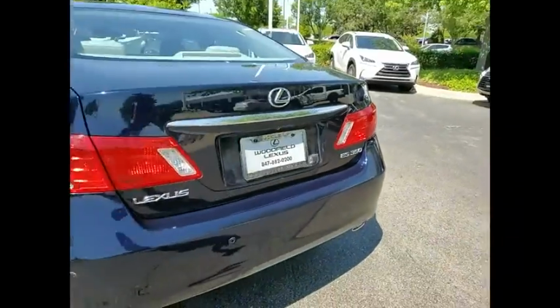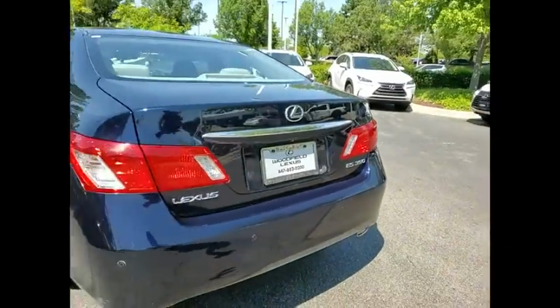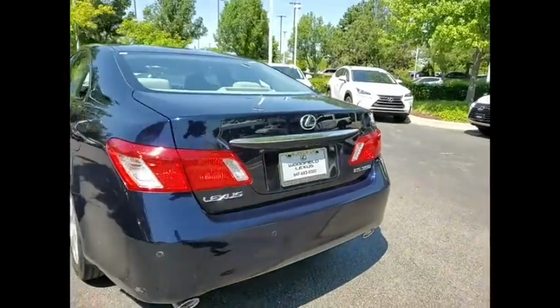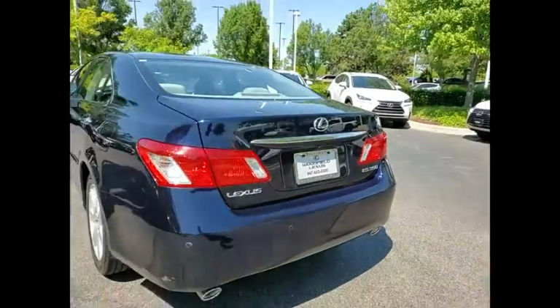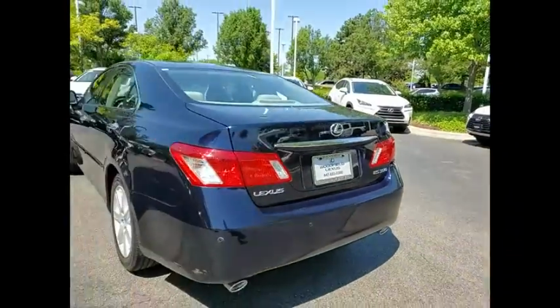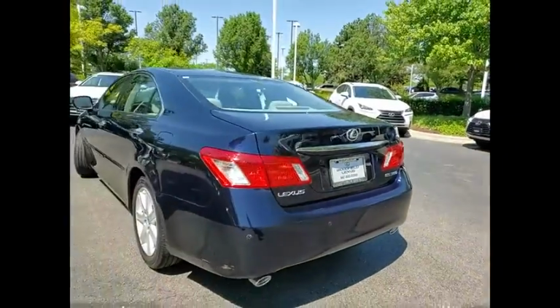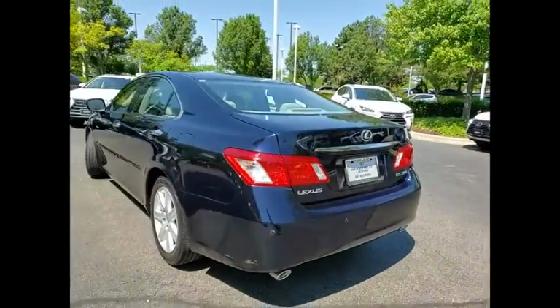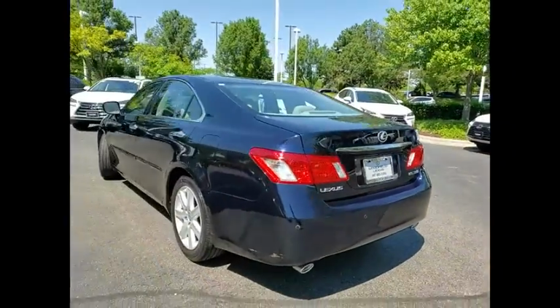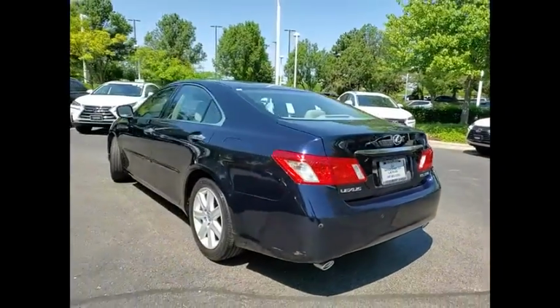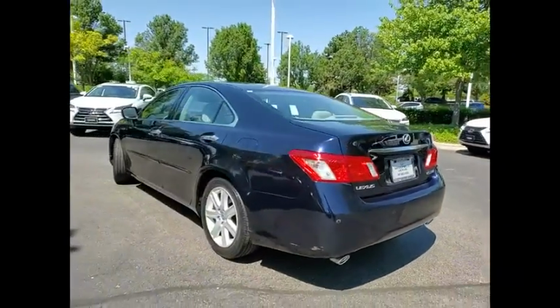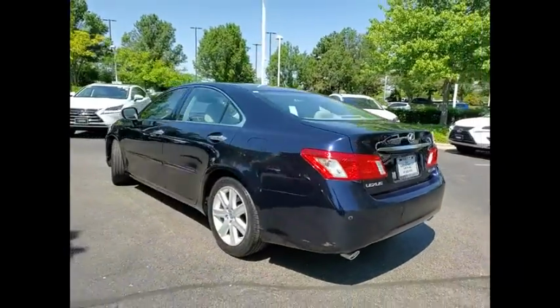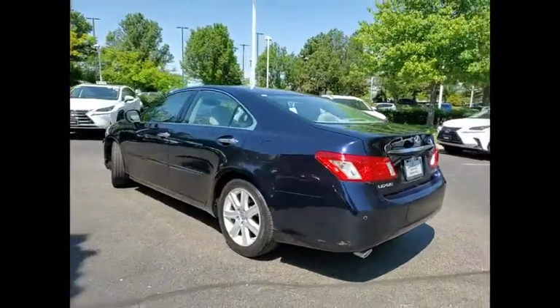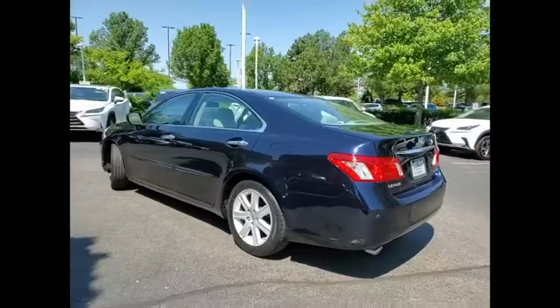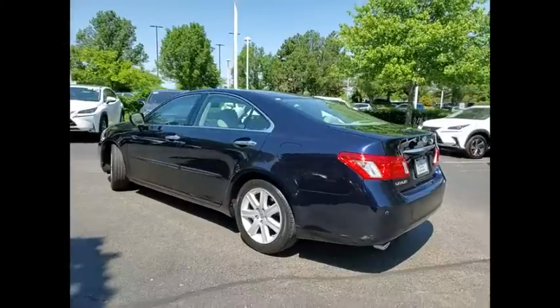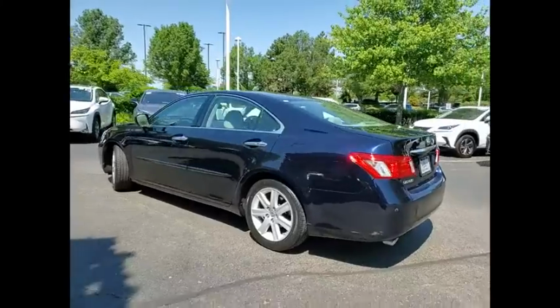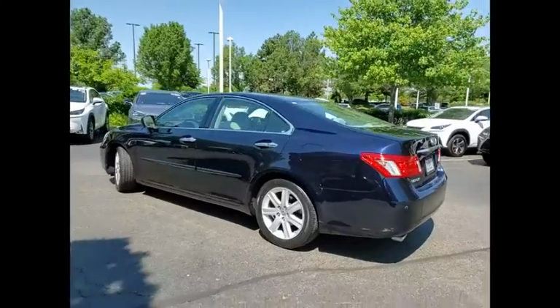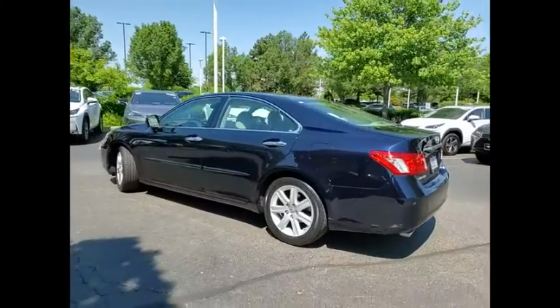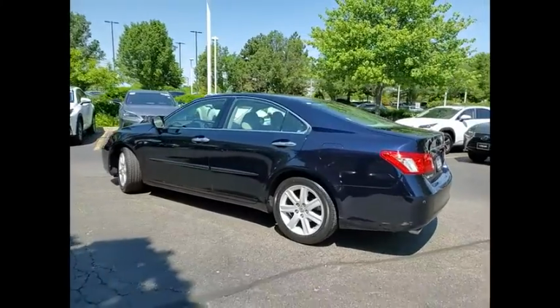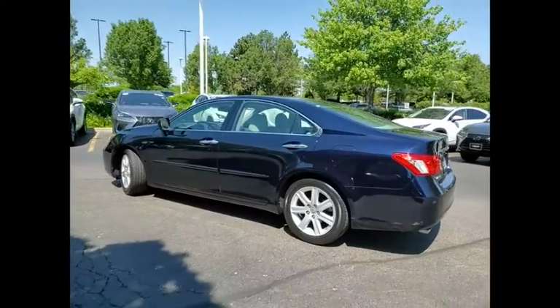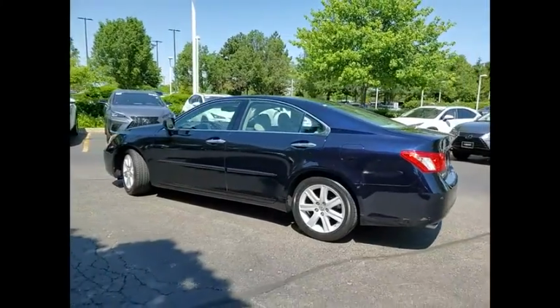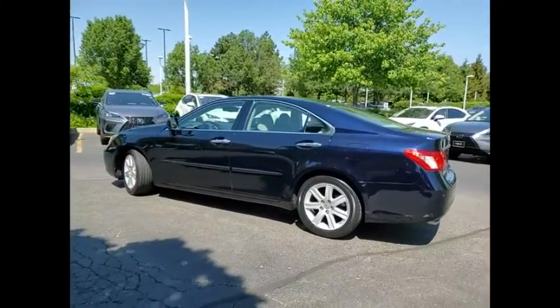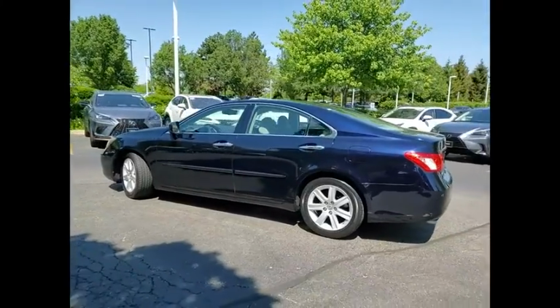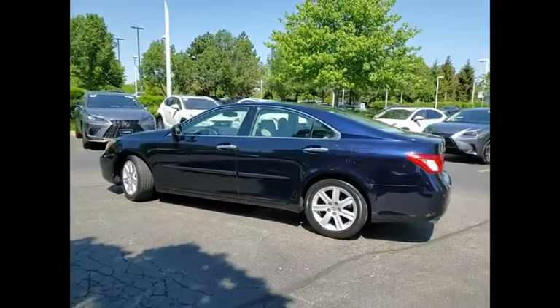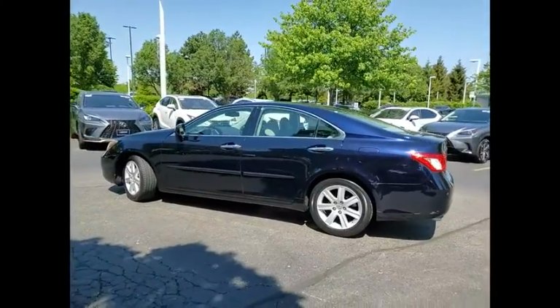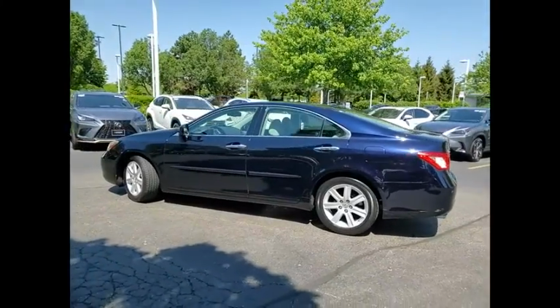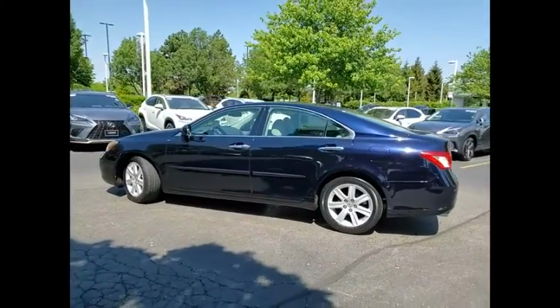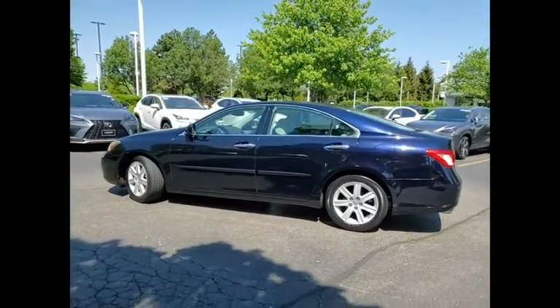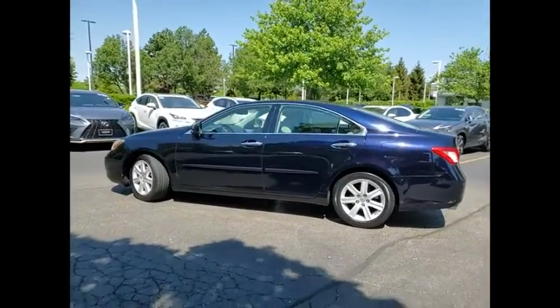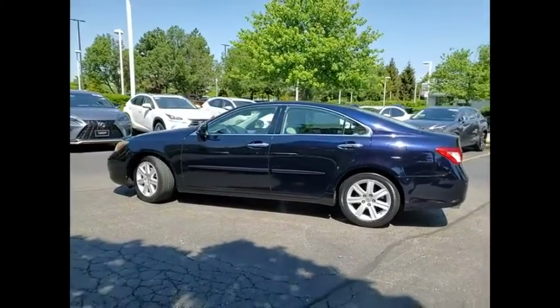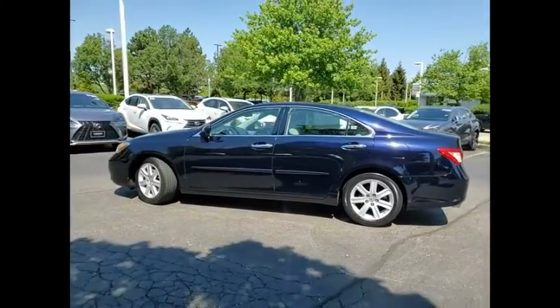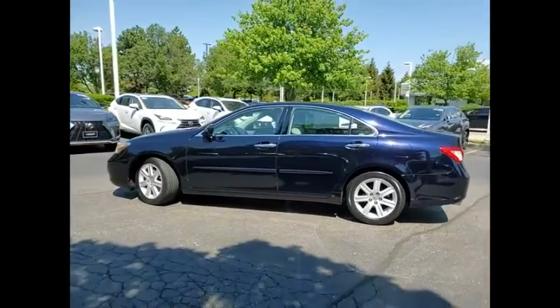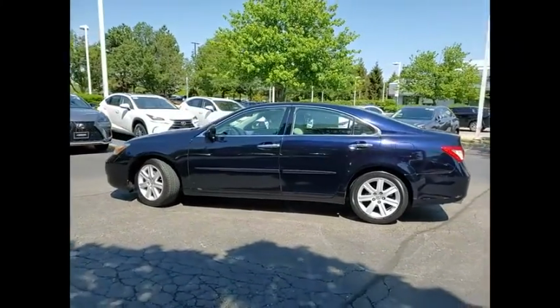This vehicle has less than 110,000 miles. Here are some of this vehicle's great options: Traction Control,